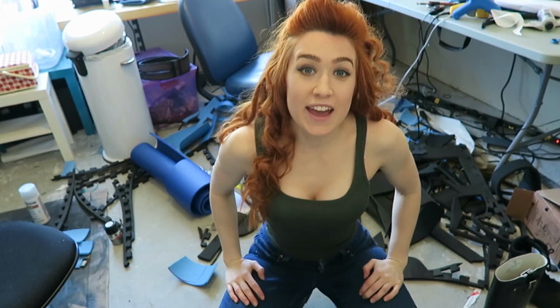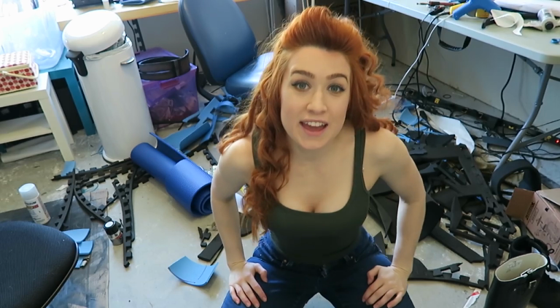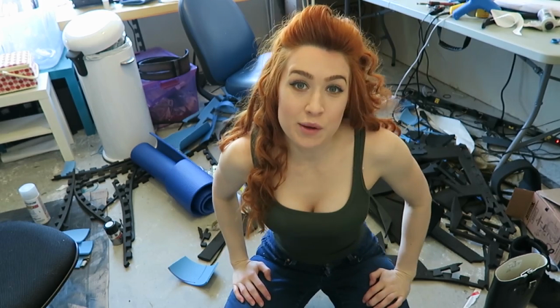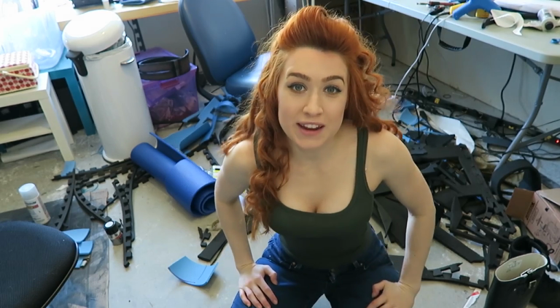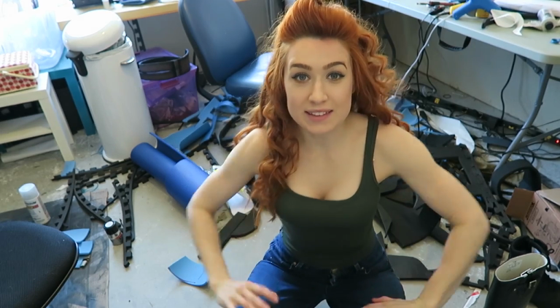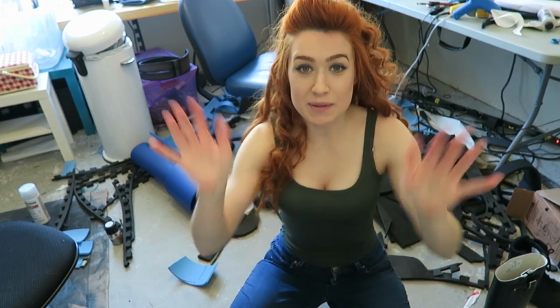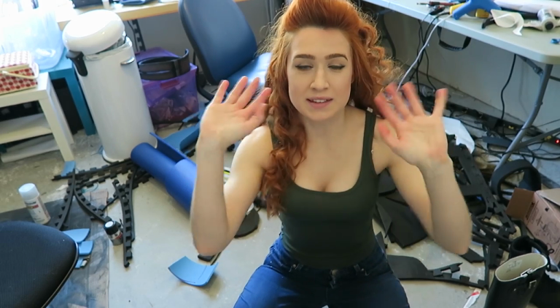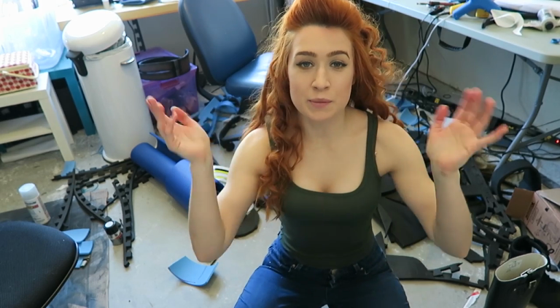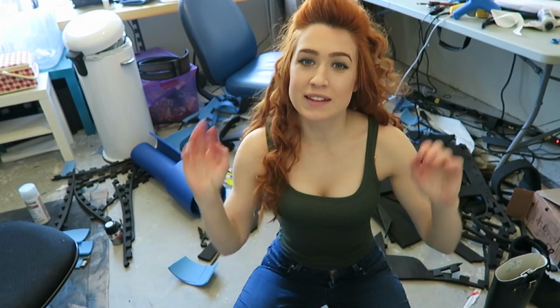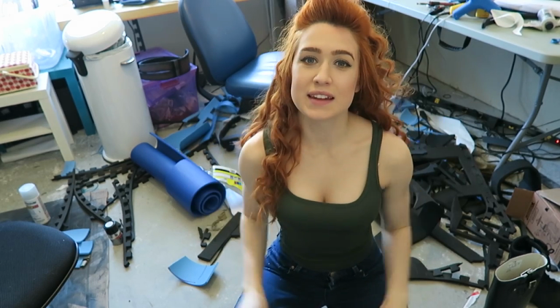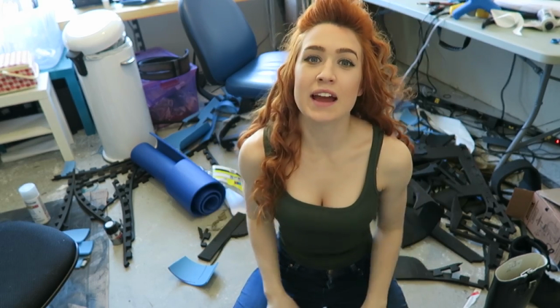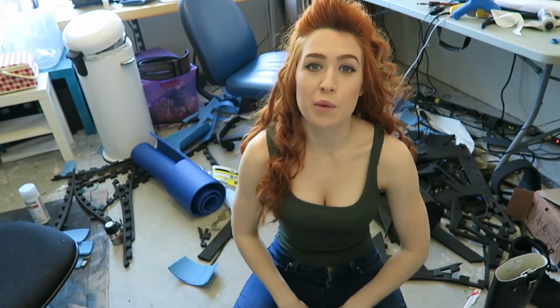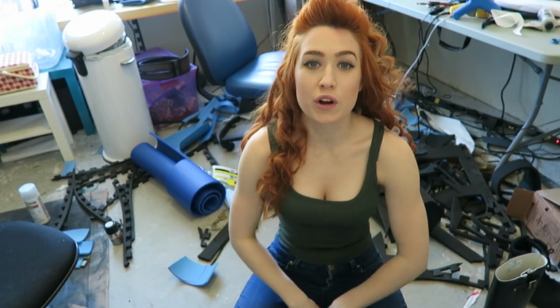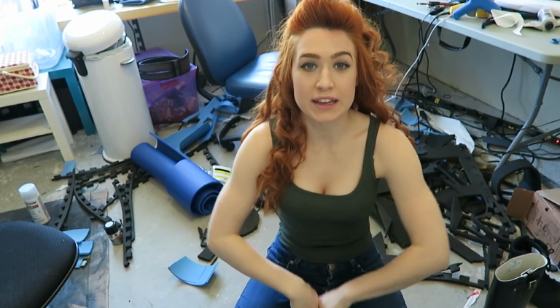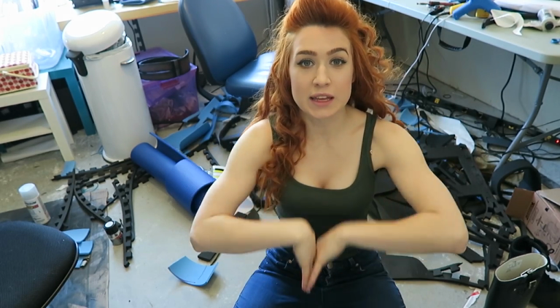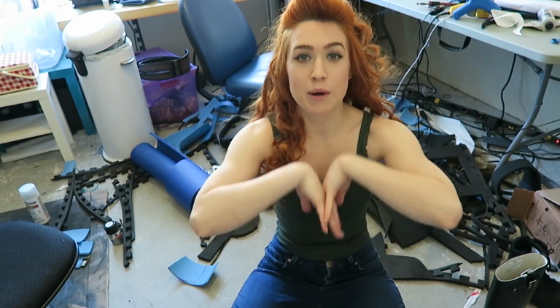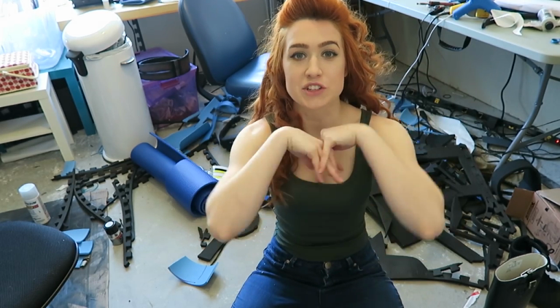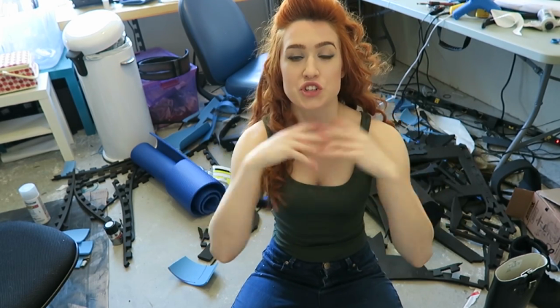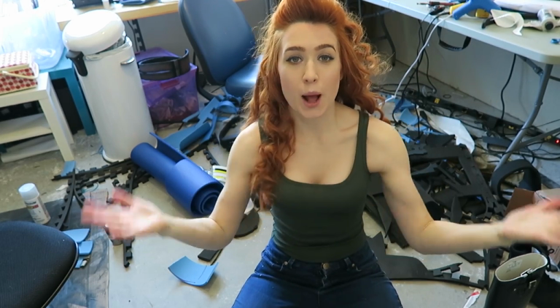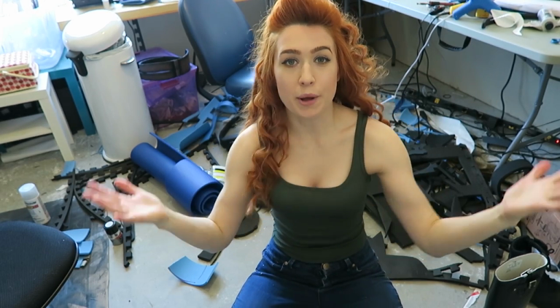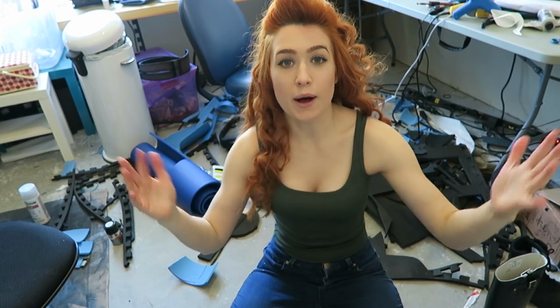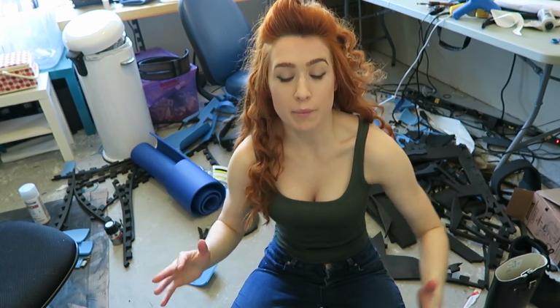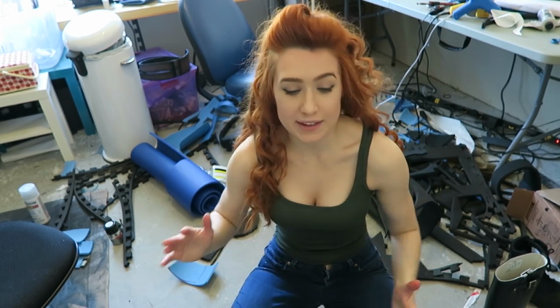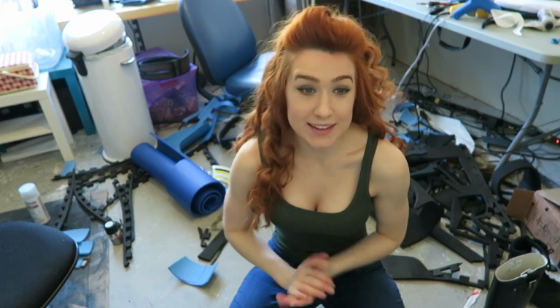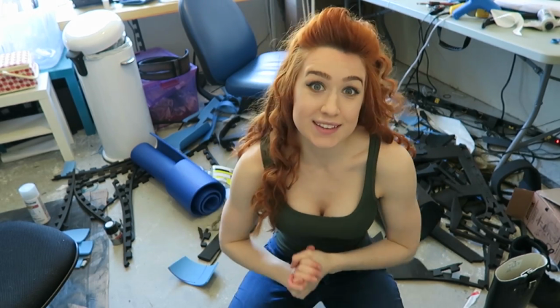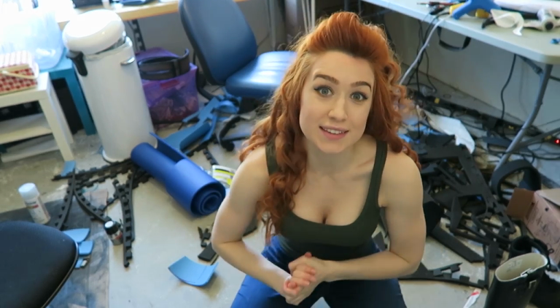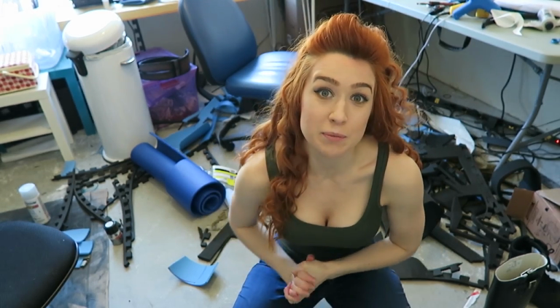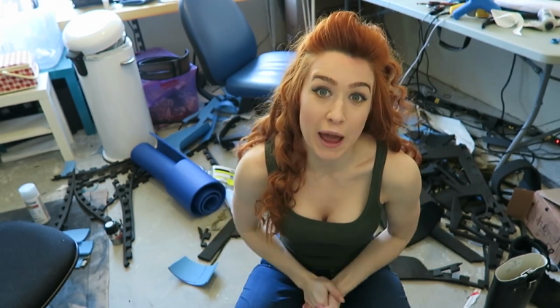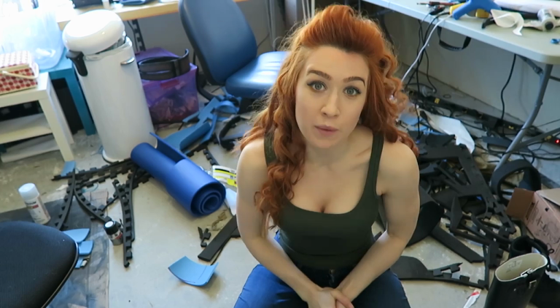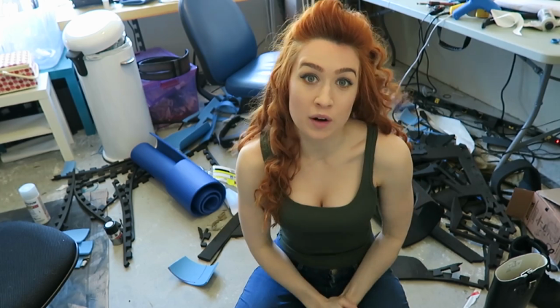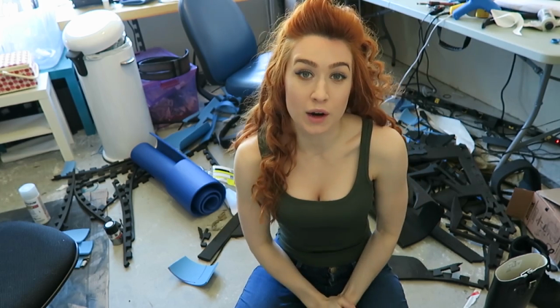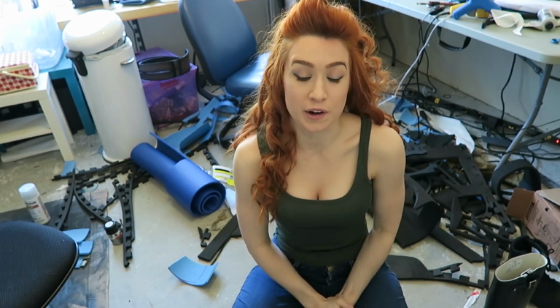Hey everybody, it's me, Zombie, and today I am working in my shop on my T-60 power armor.